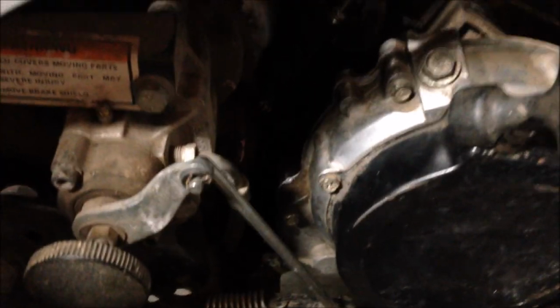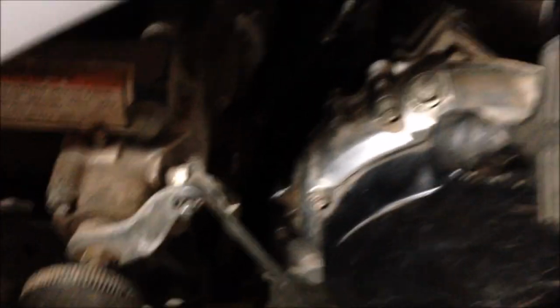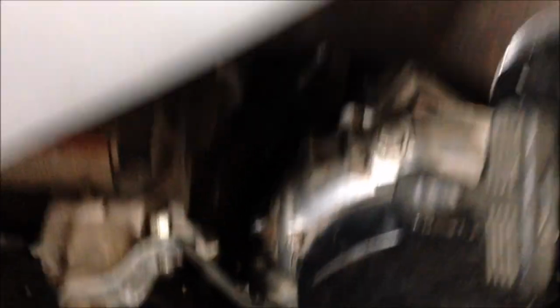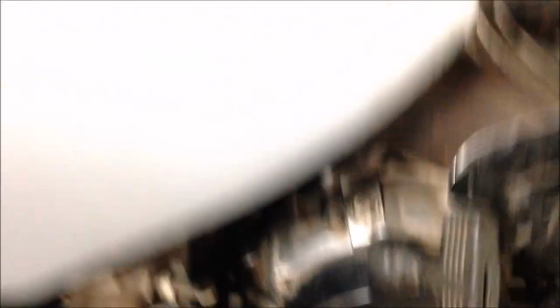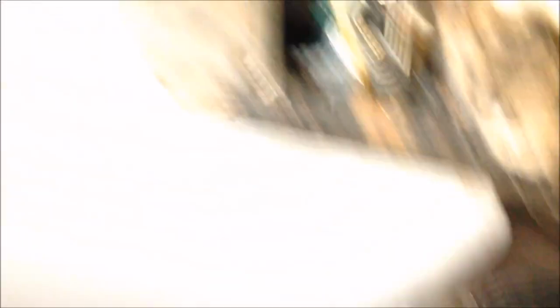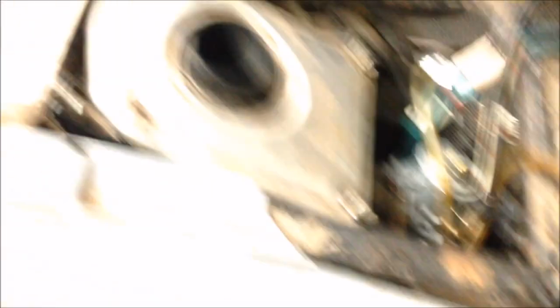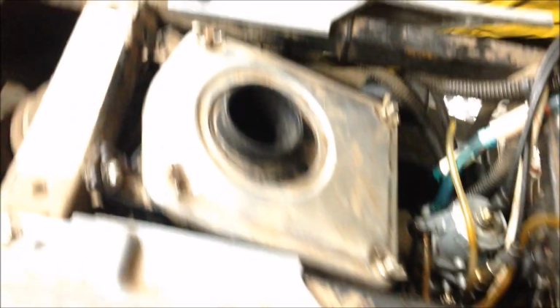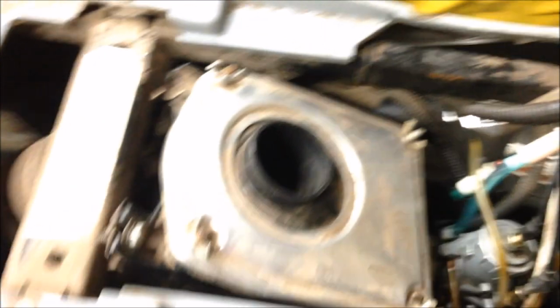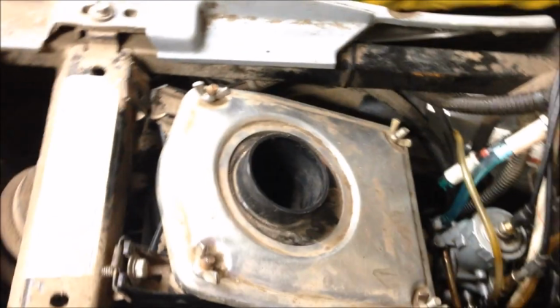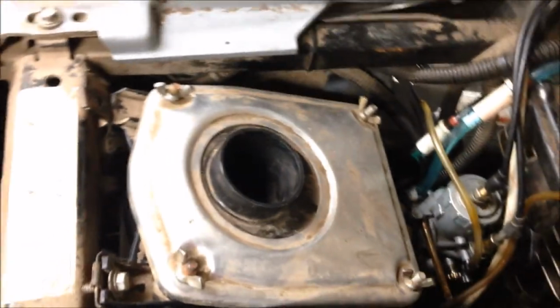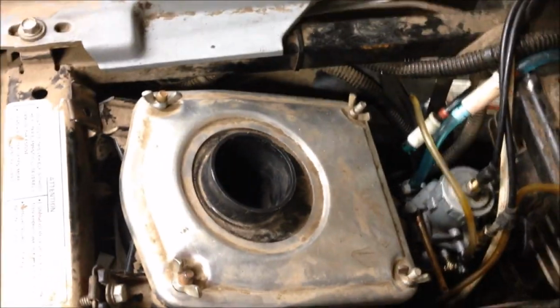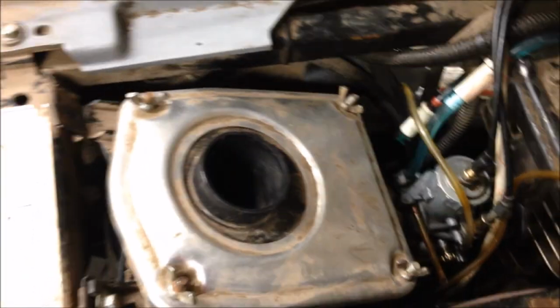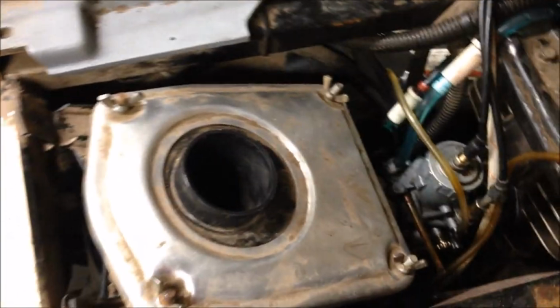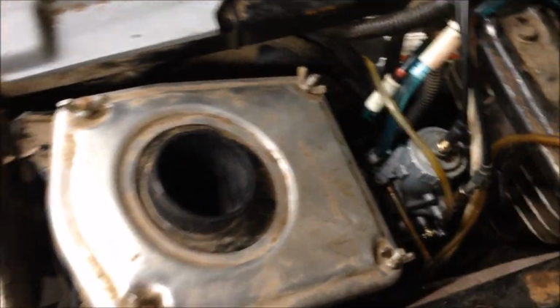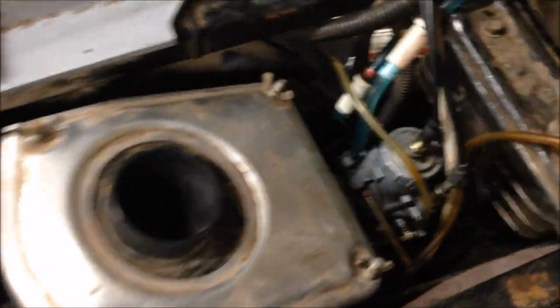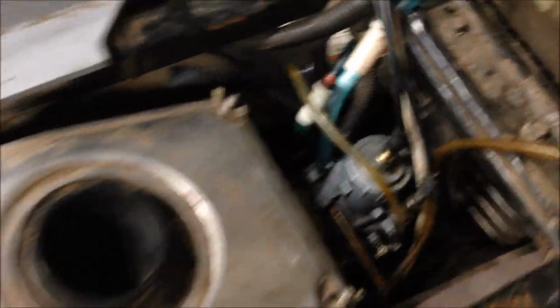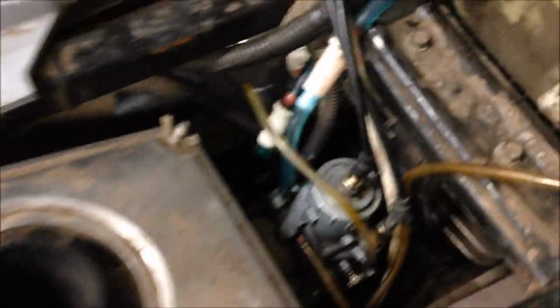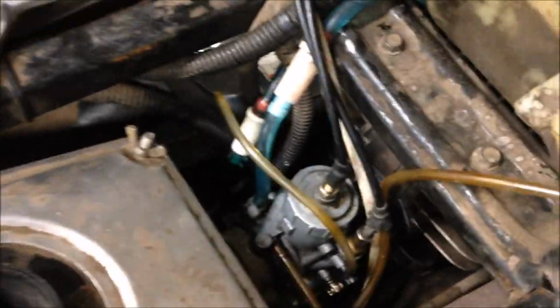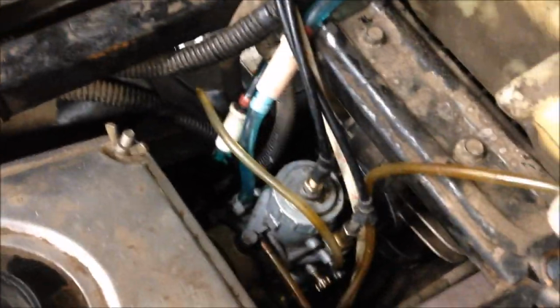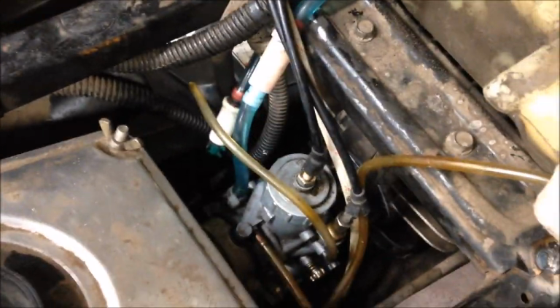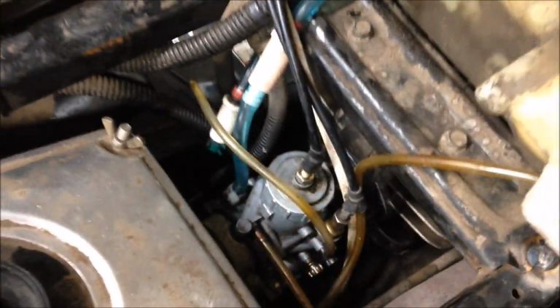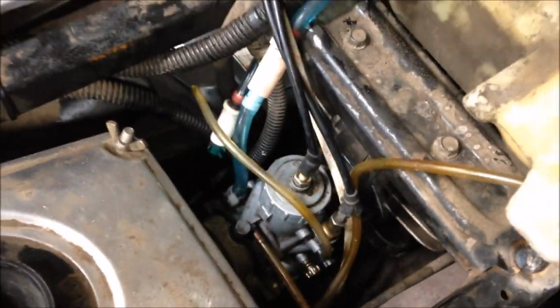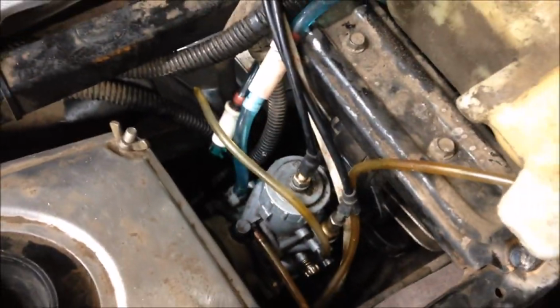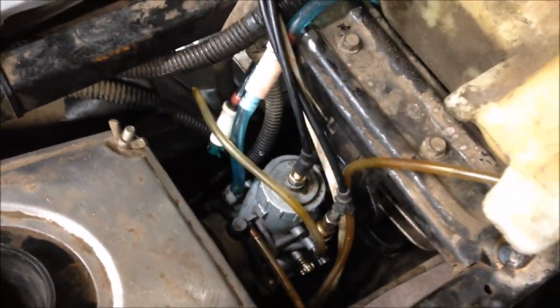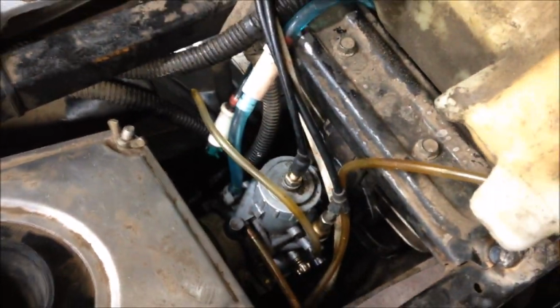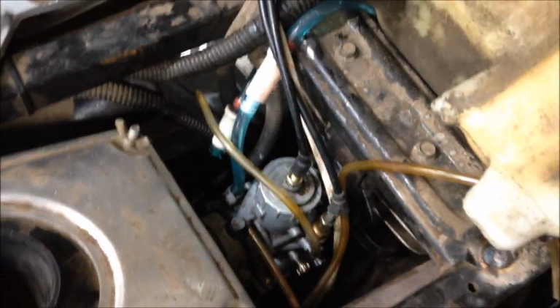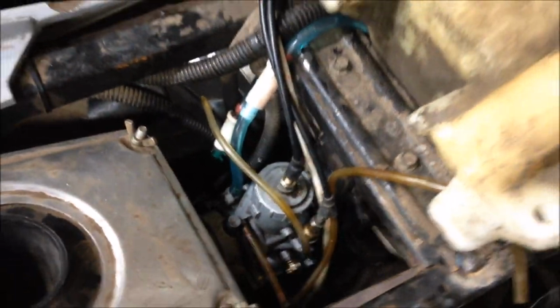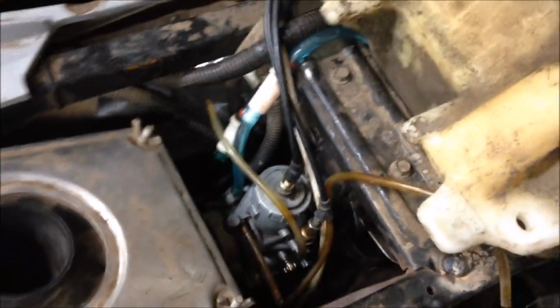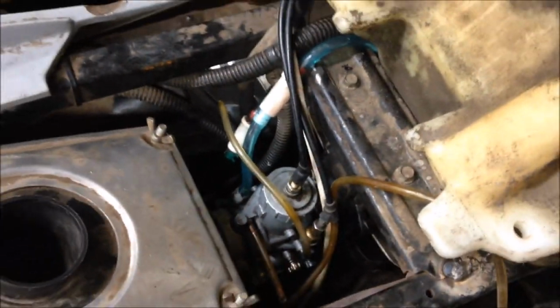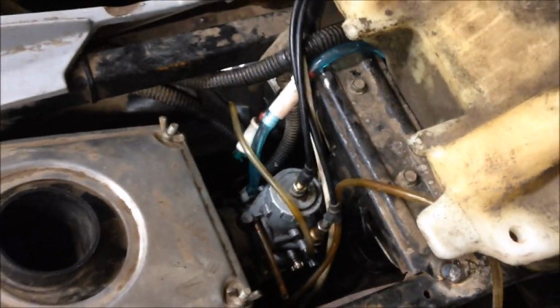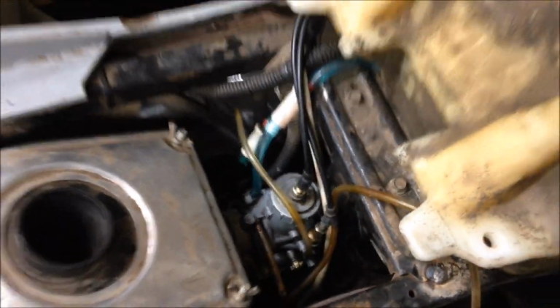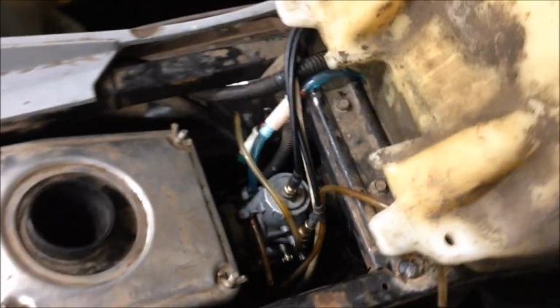Covers are on, foot pedal back installed, airbox on — fire it up and see how it runs.